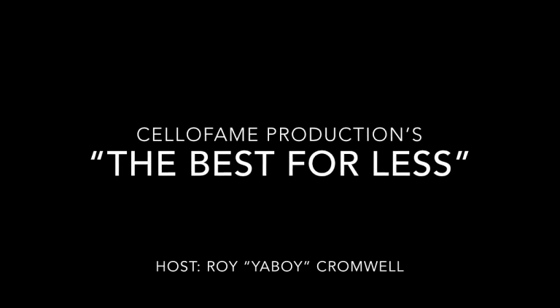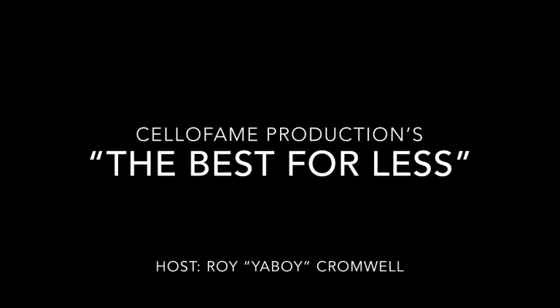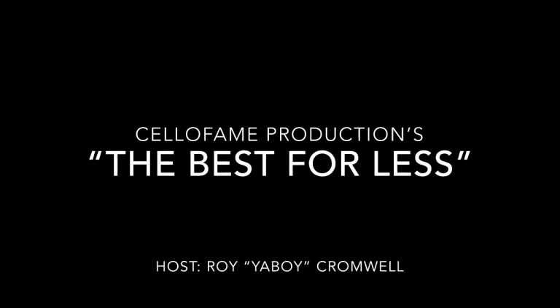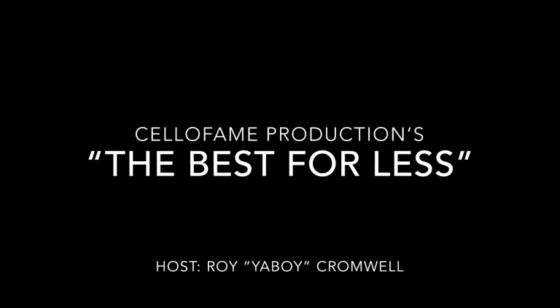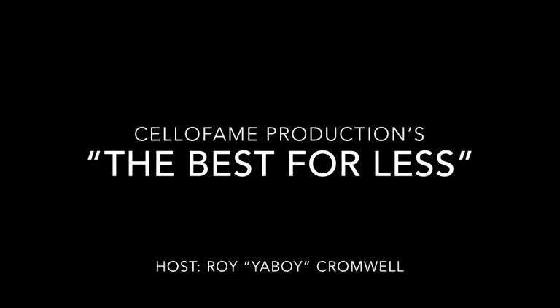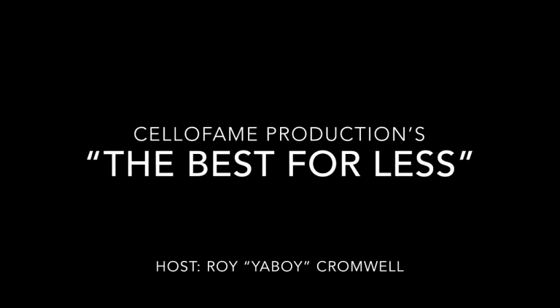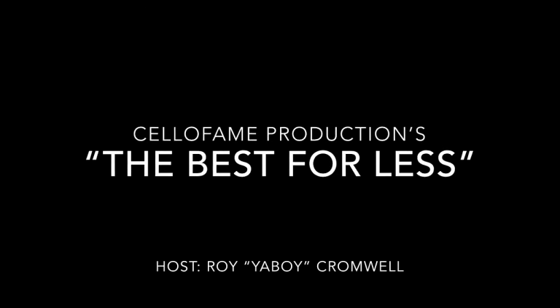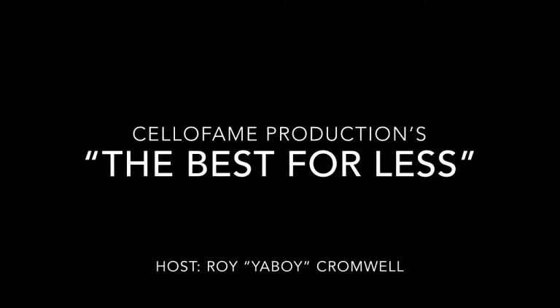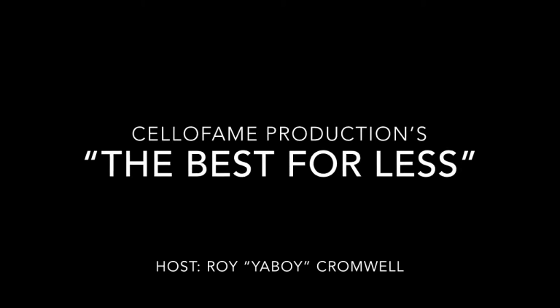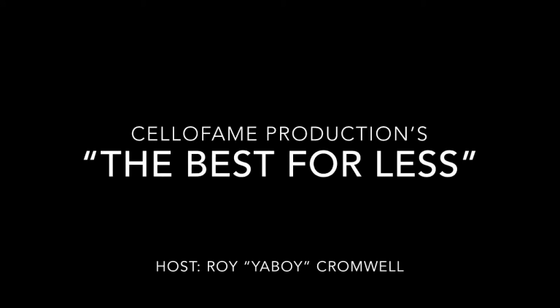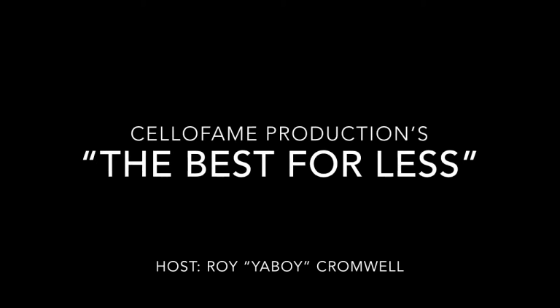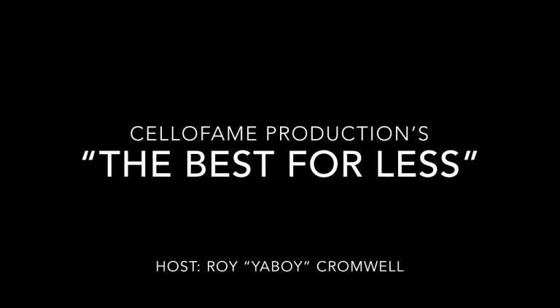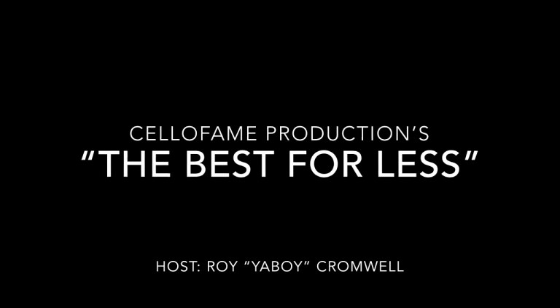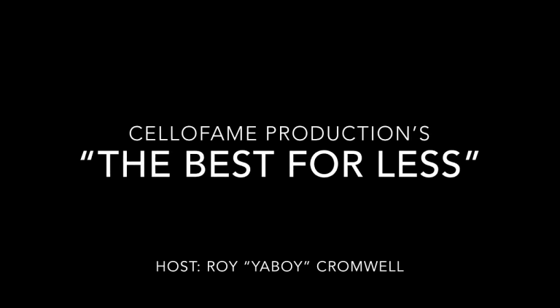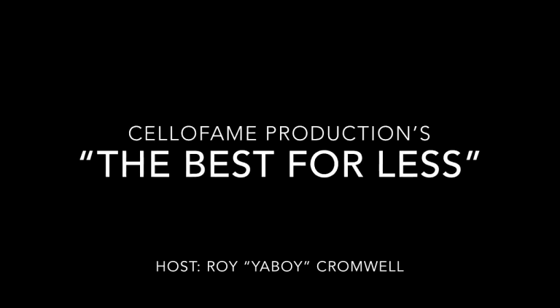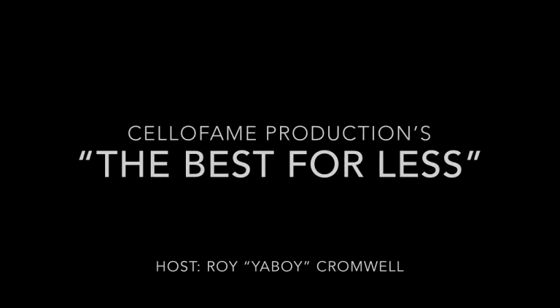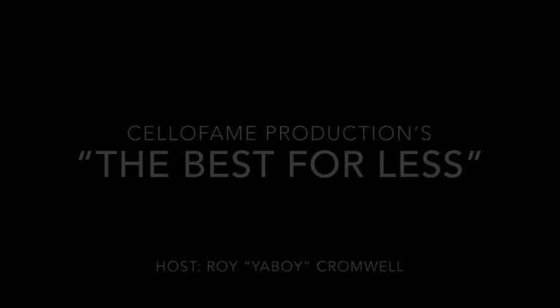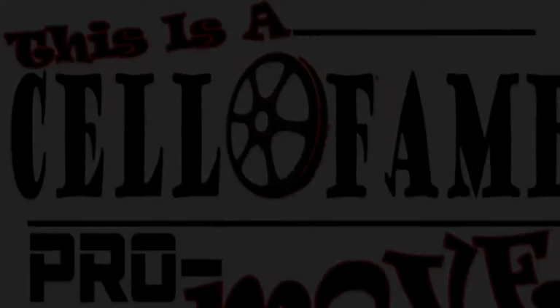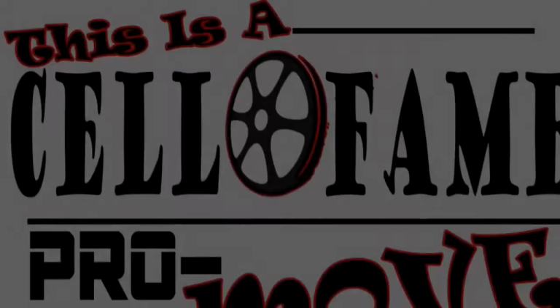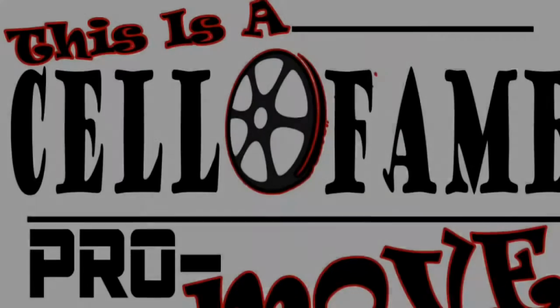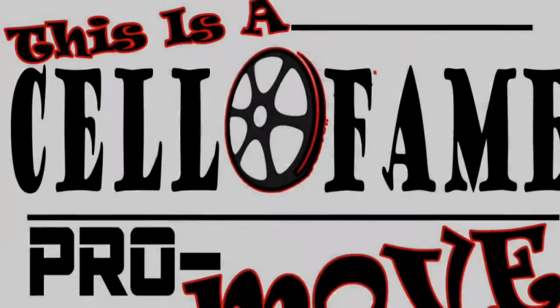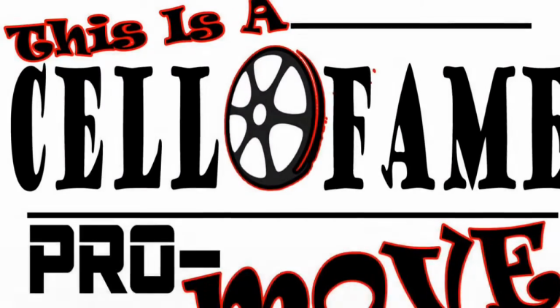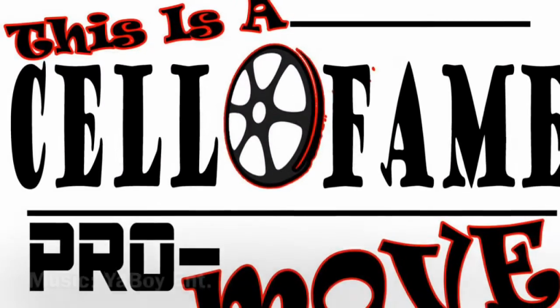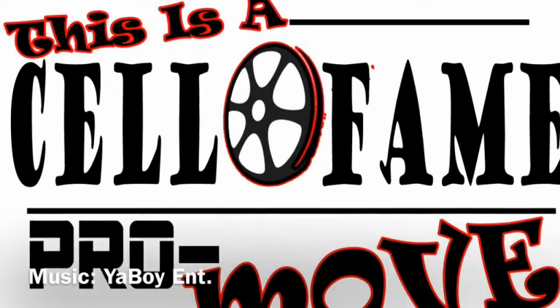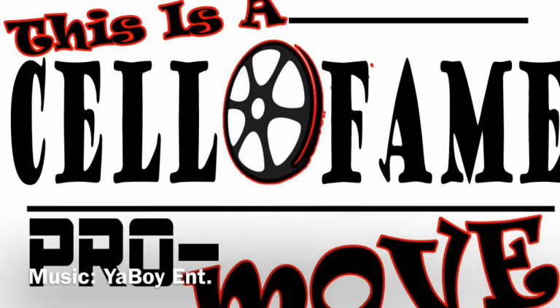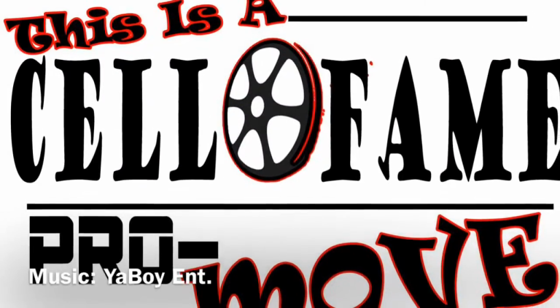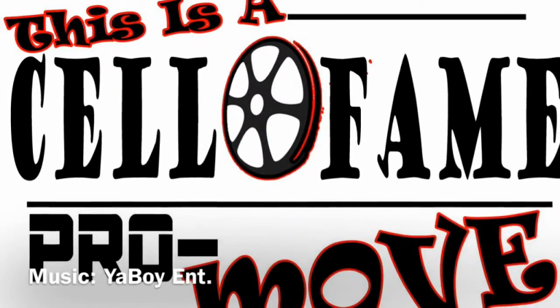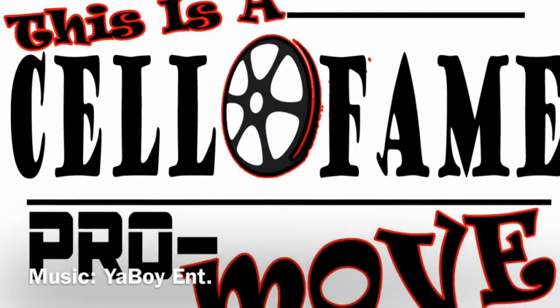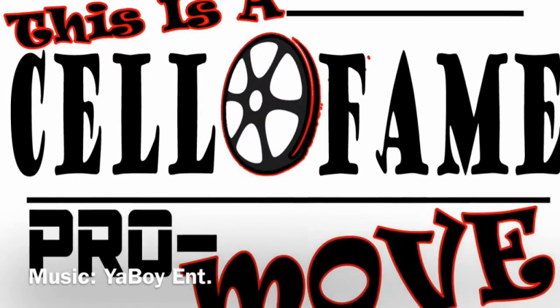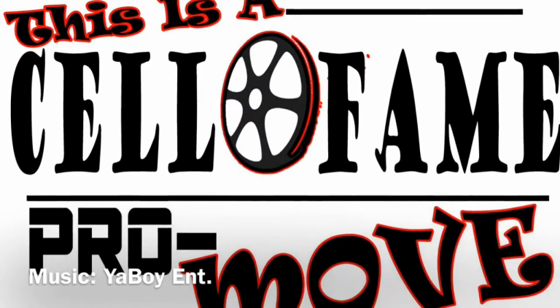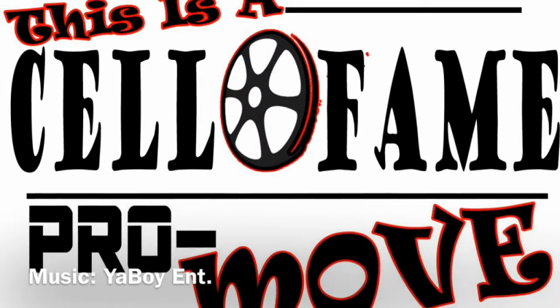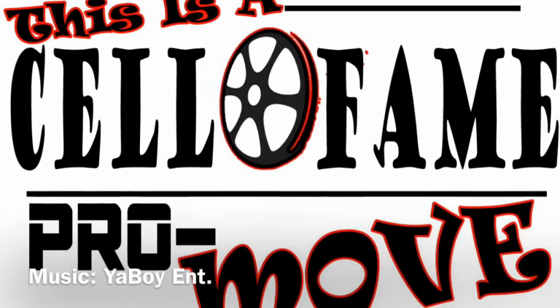Cellophane Productions, the best for less. I am your host, and this is a Cellophane ProMove.